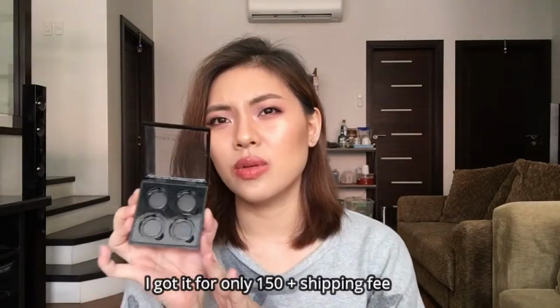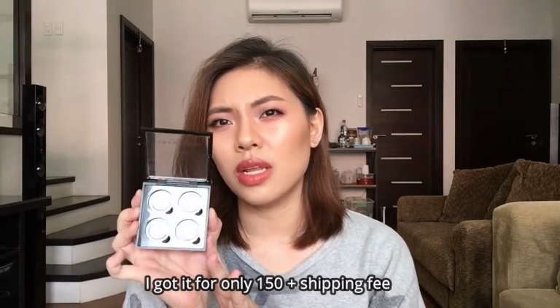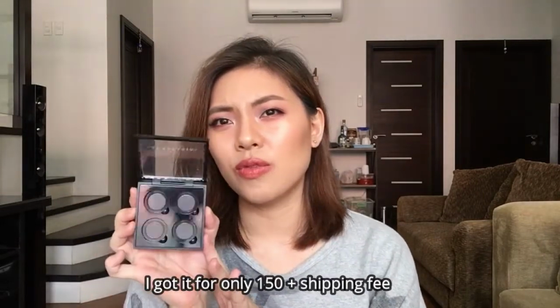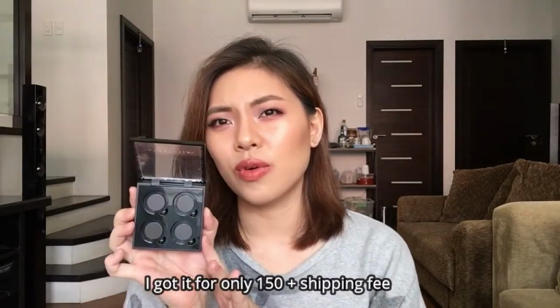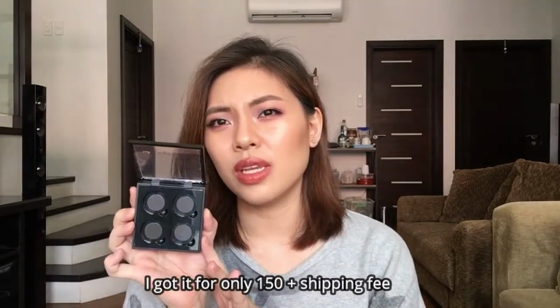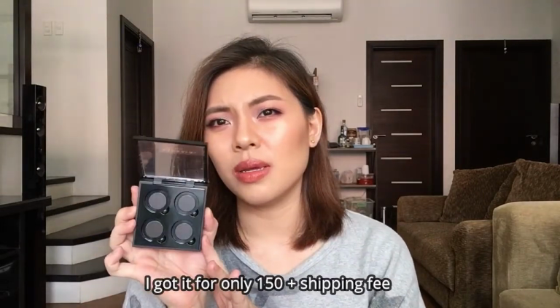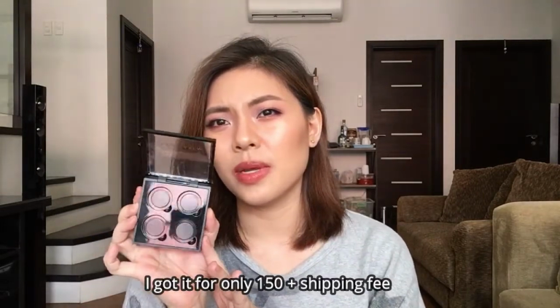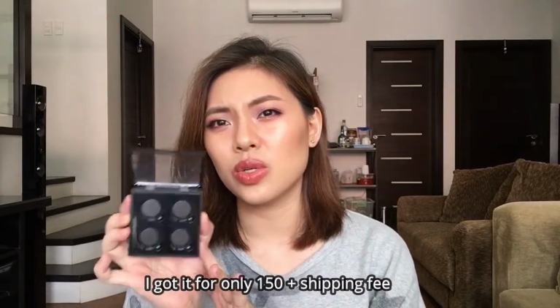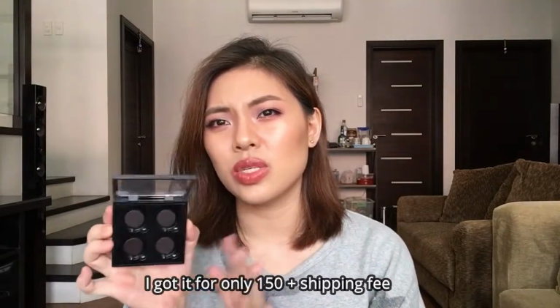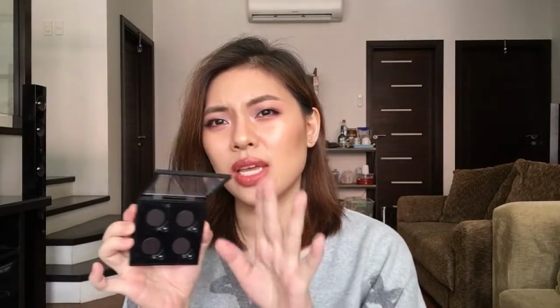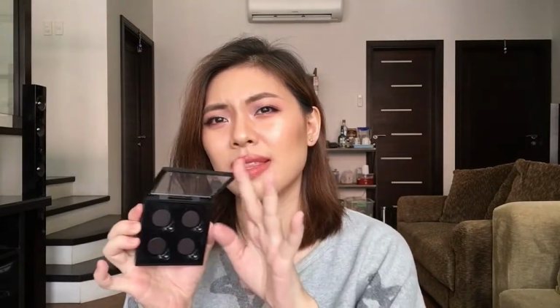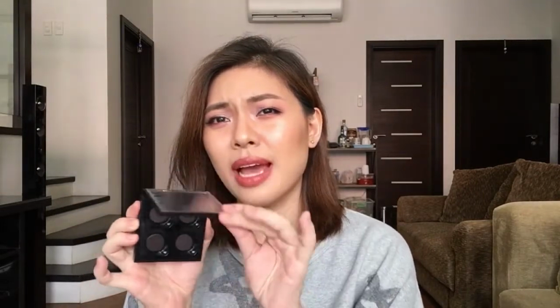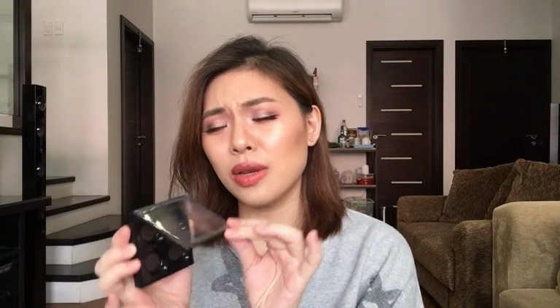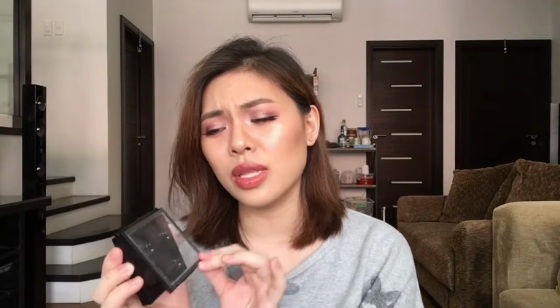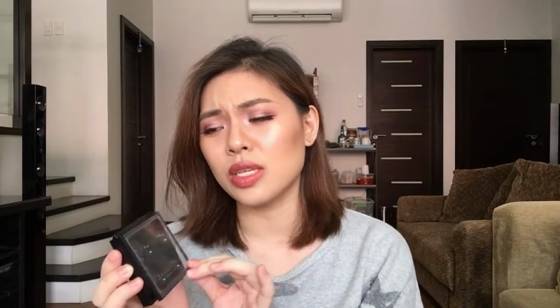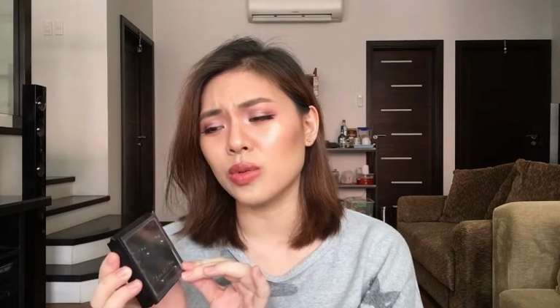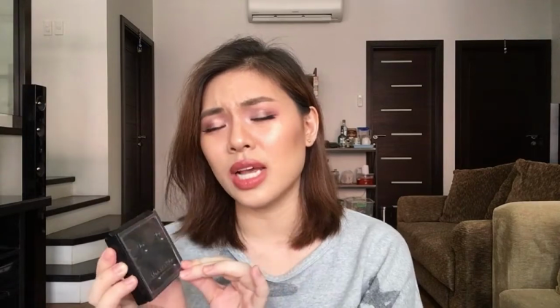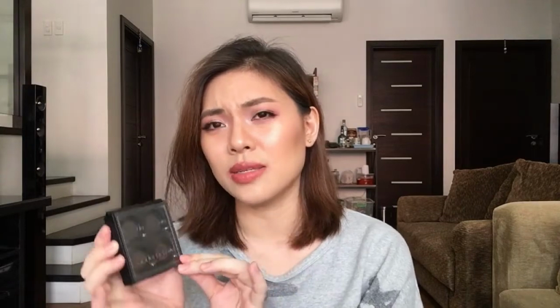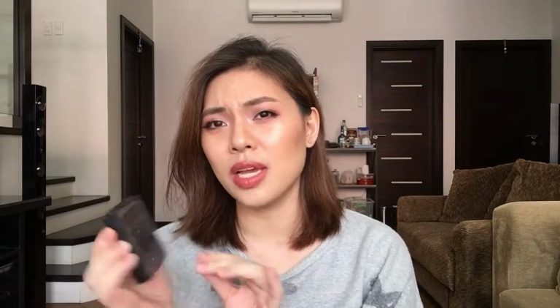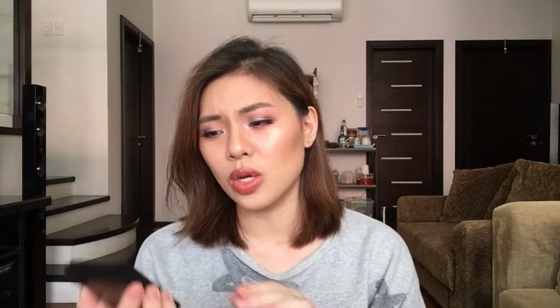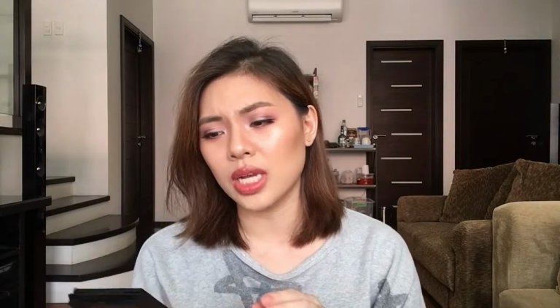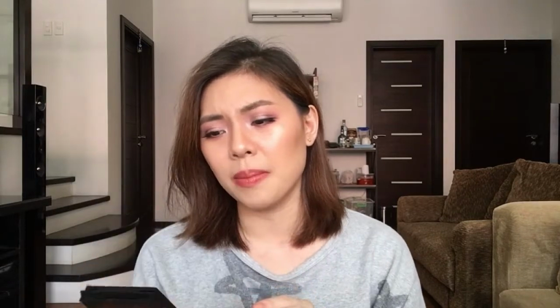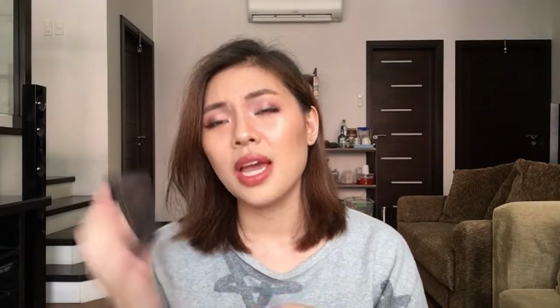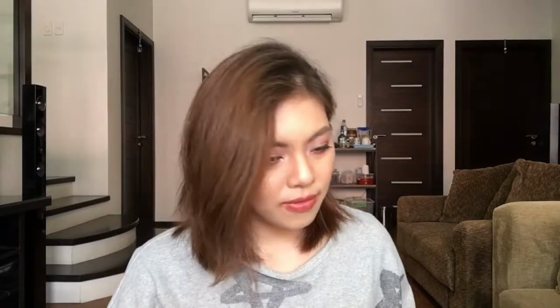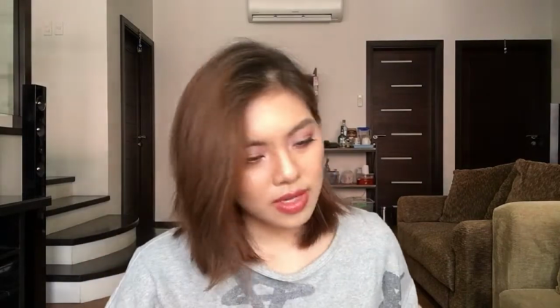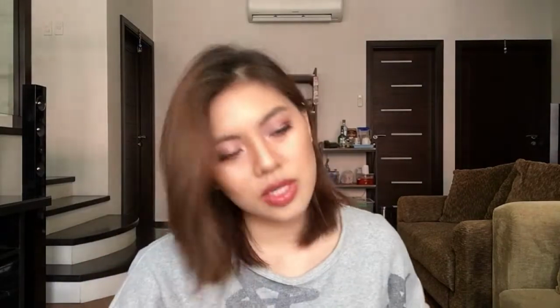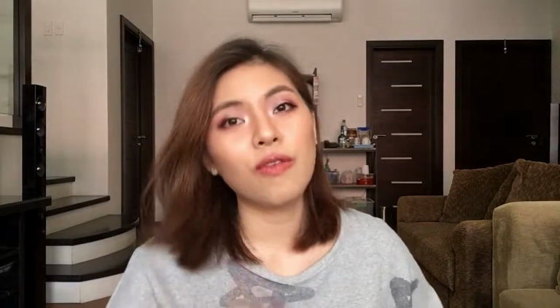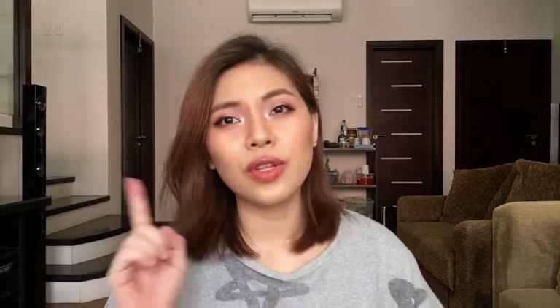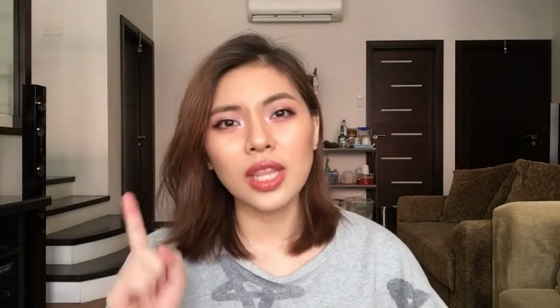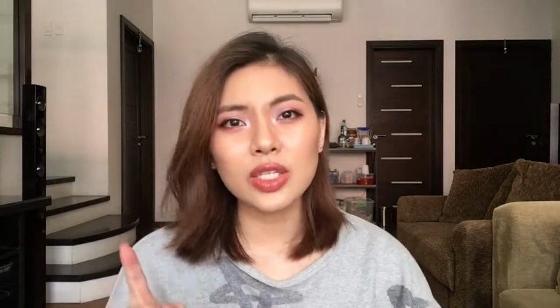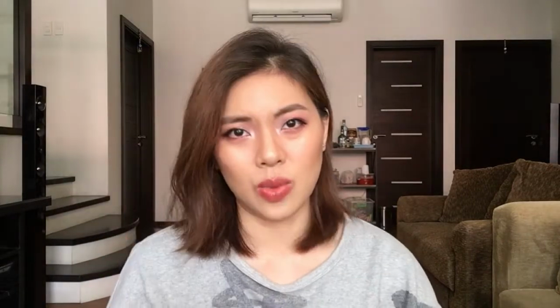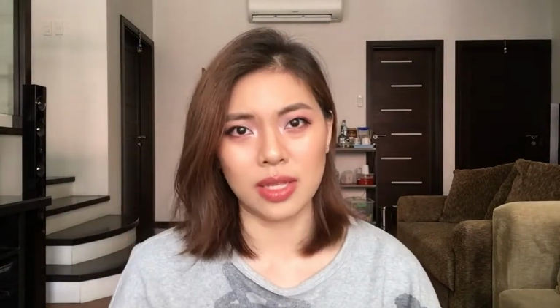Instead of buying the pre-made palette, I'll buy this one — at least I can reuse it several times. I think it's only around 240 pesos, and I know it will last me a long time.